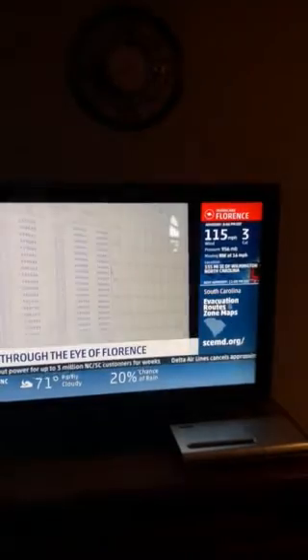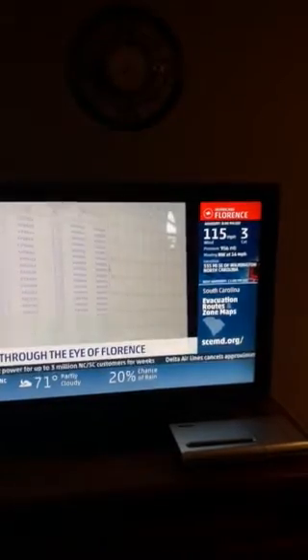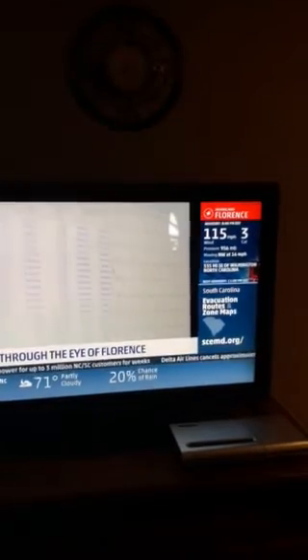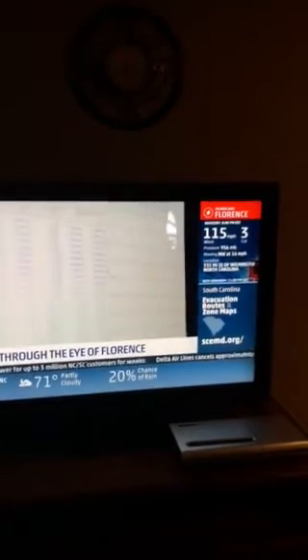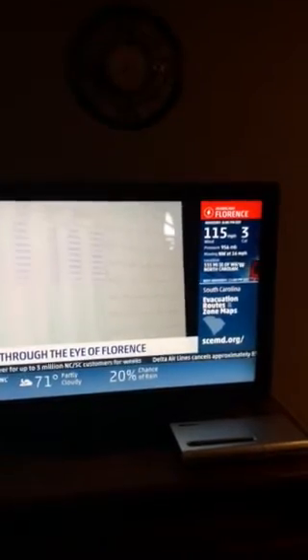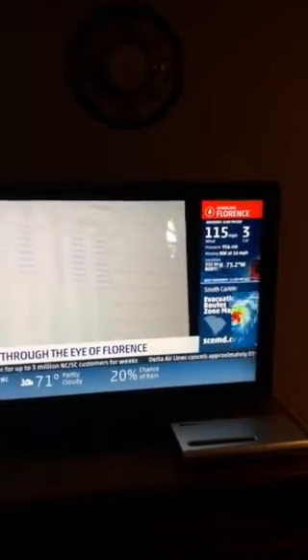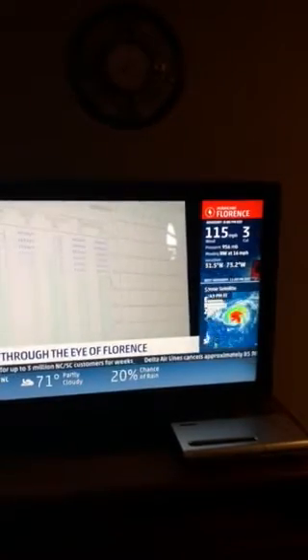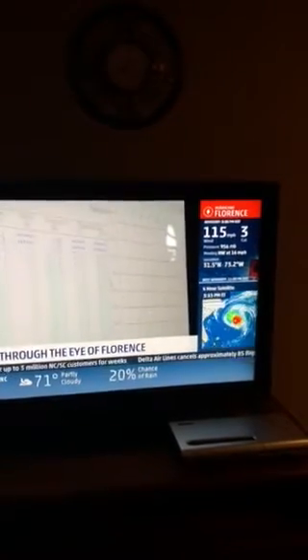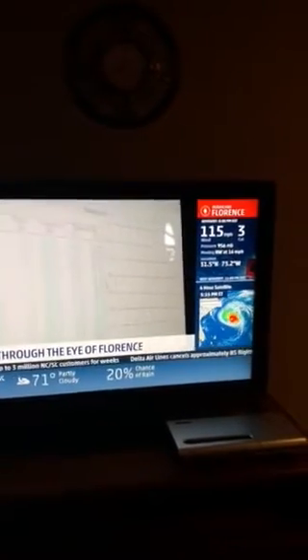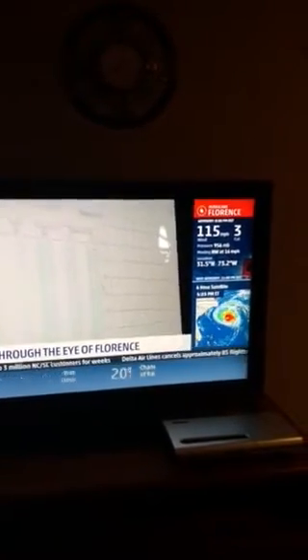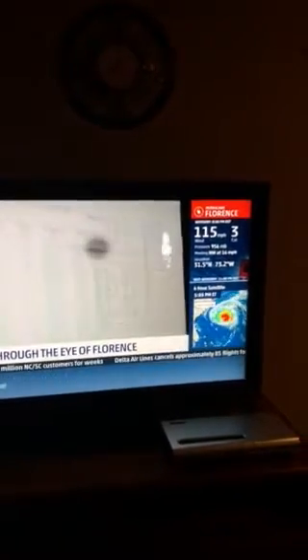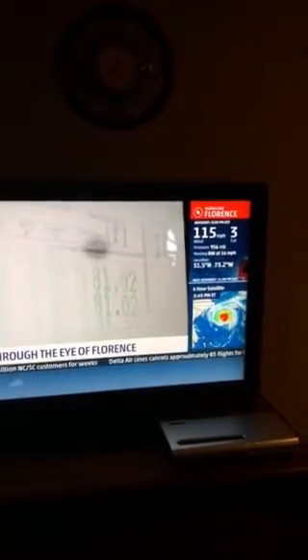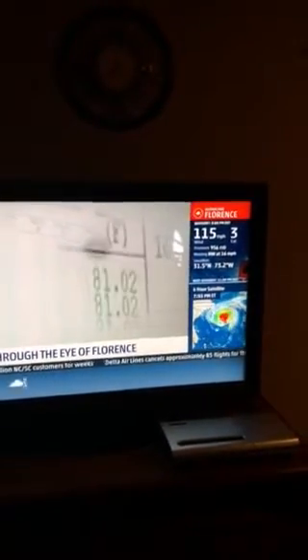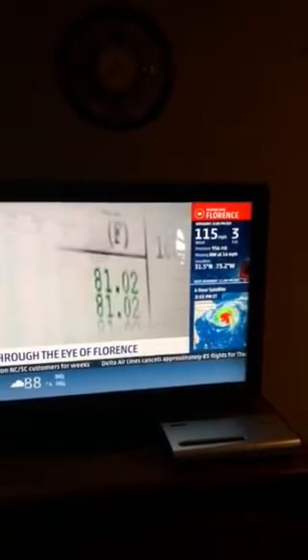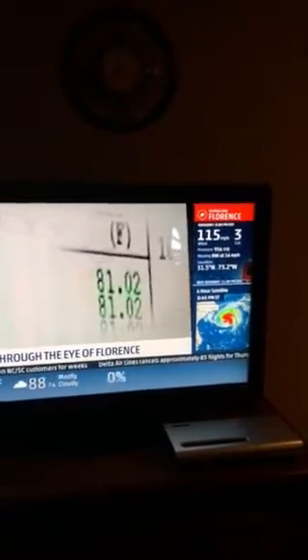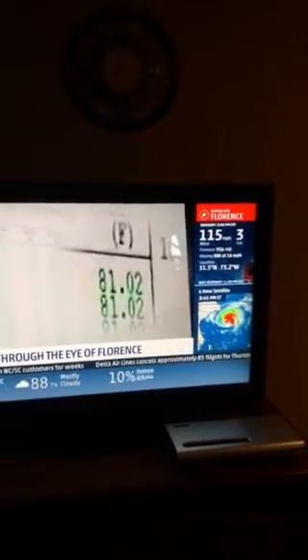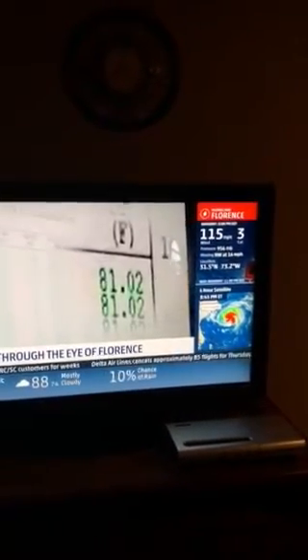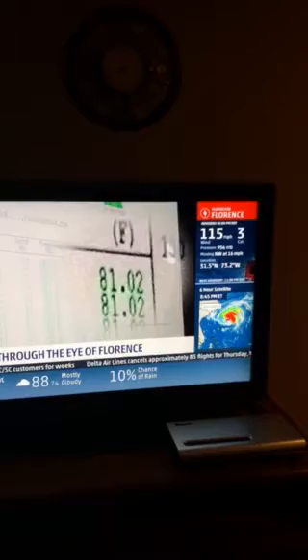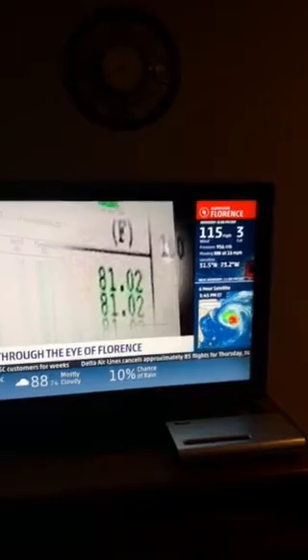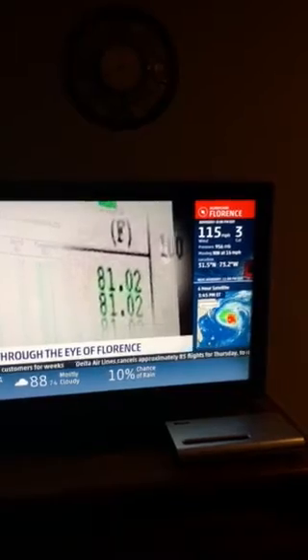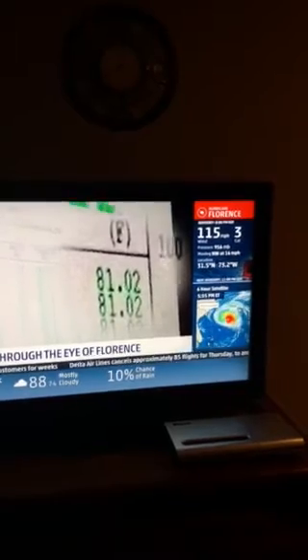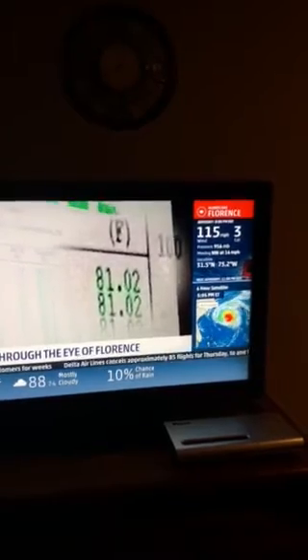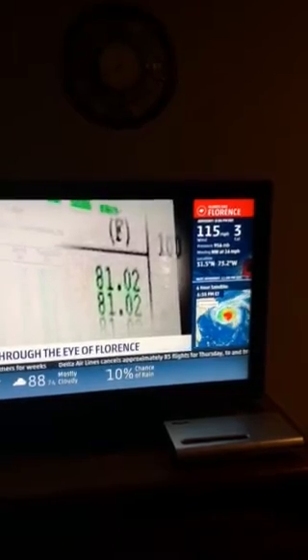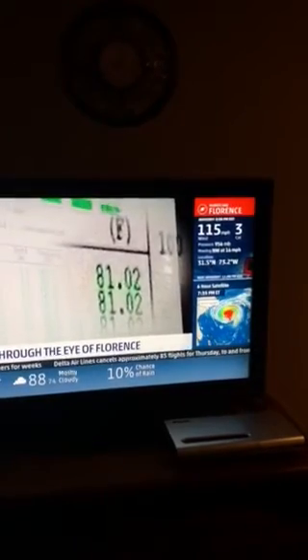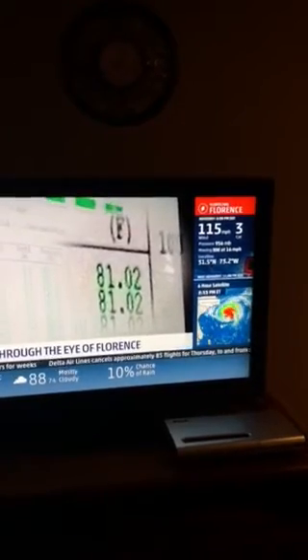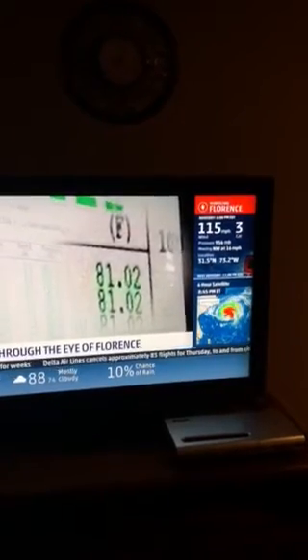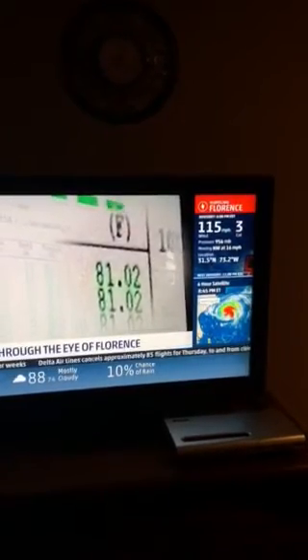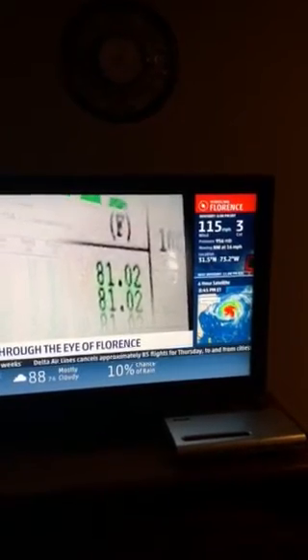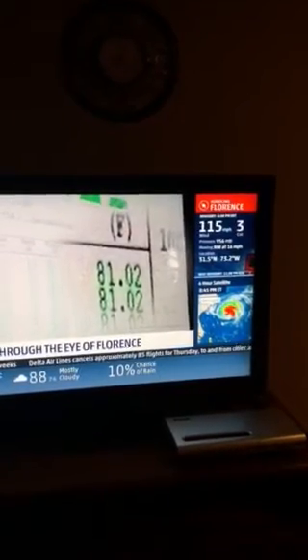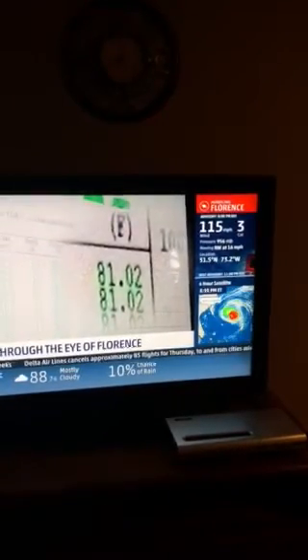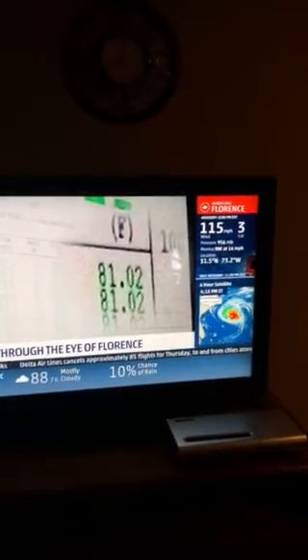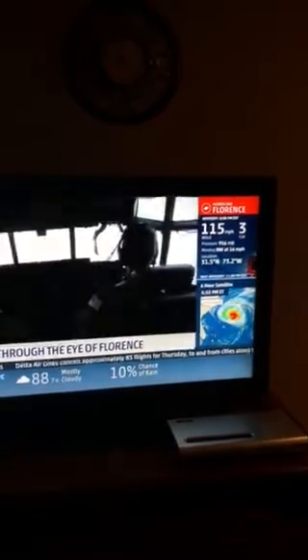The Navy and Coast Guard watch the temperature come in. Look at that sea surface — it is over 80 degrees. That's as hot as a swimming pool.